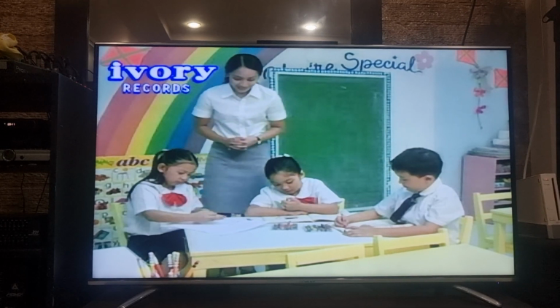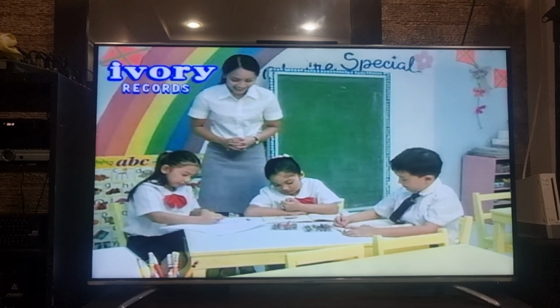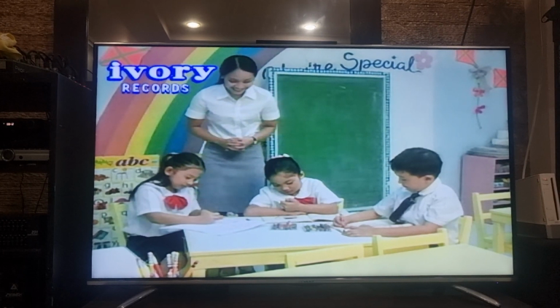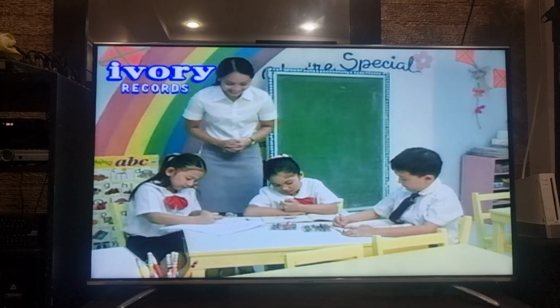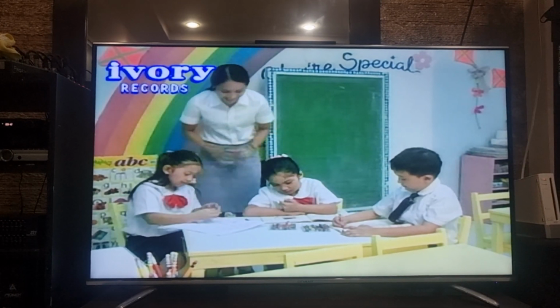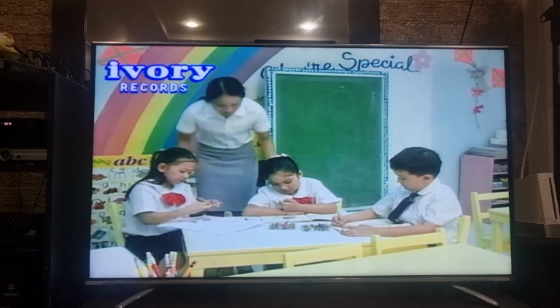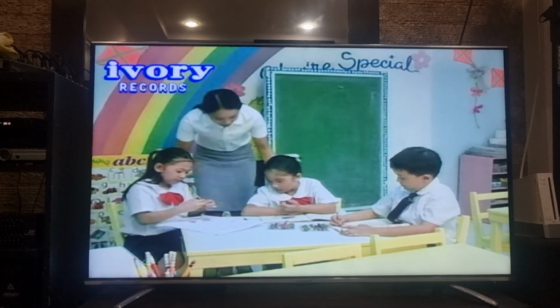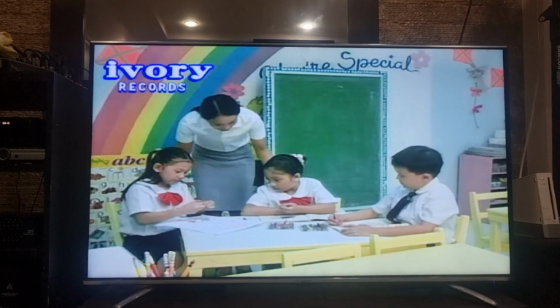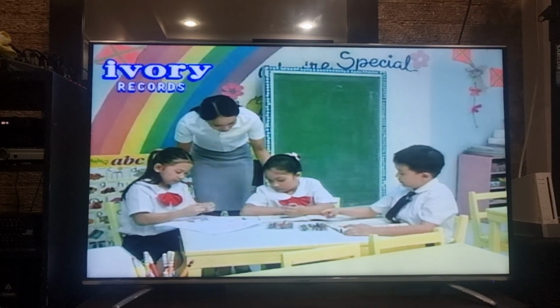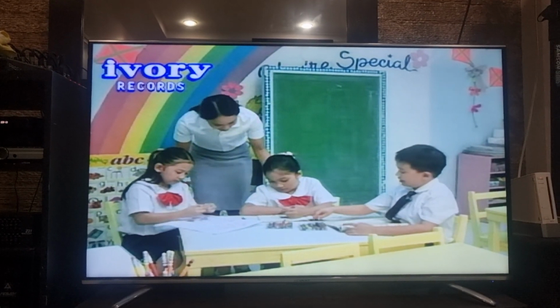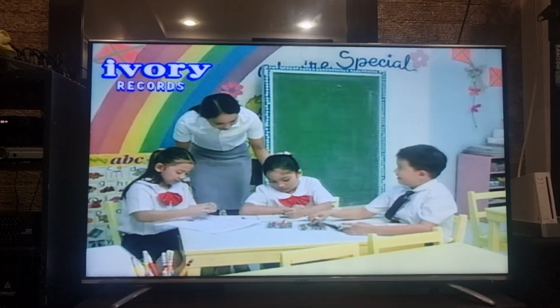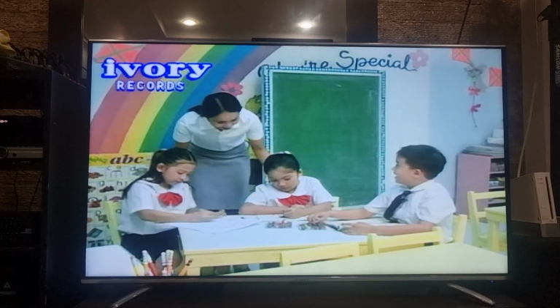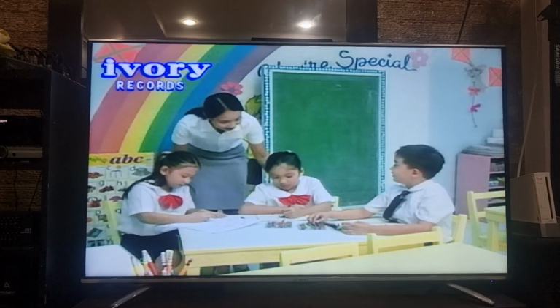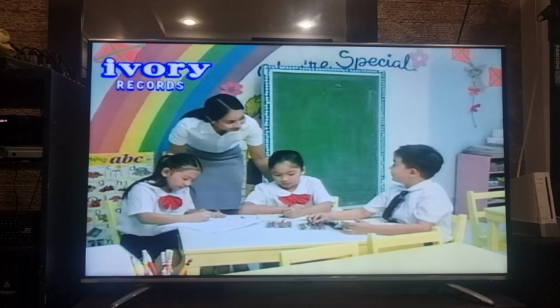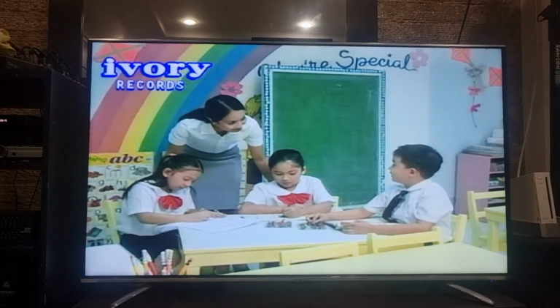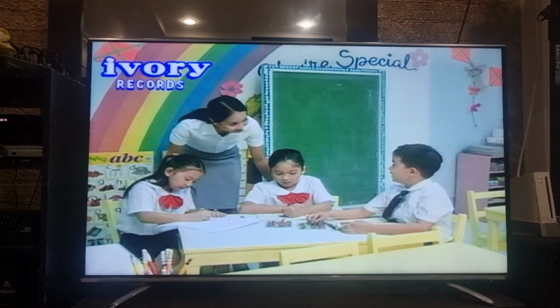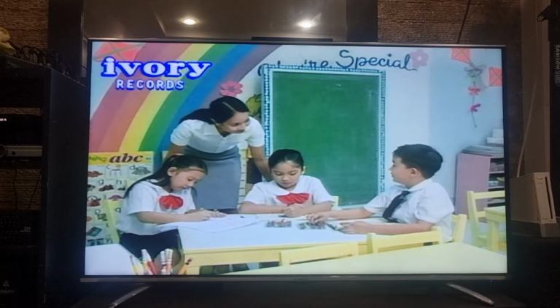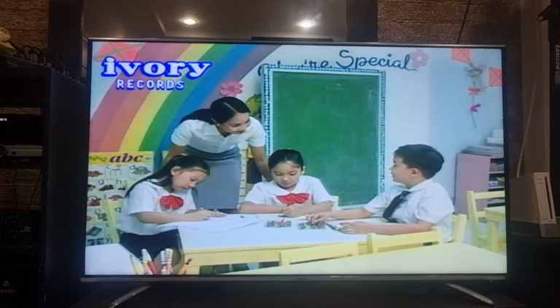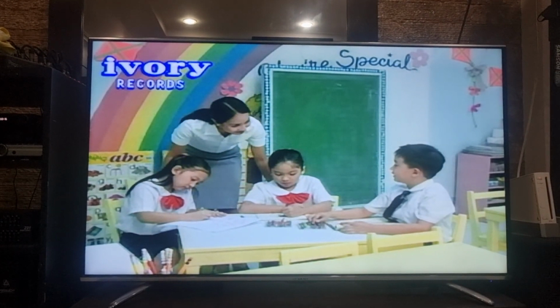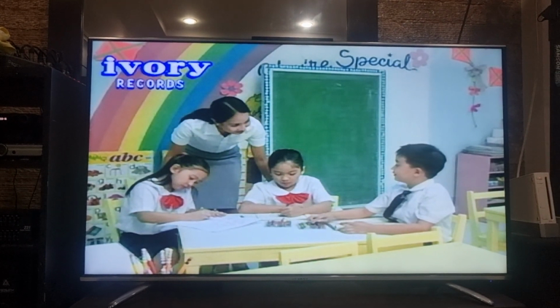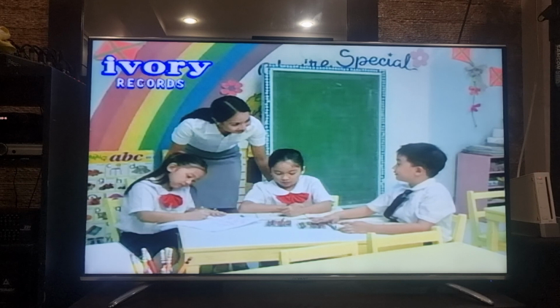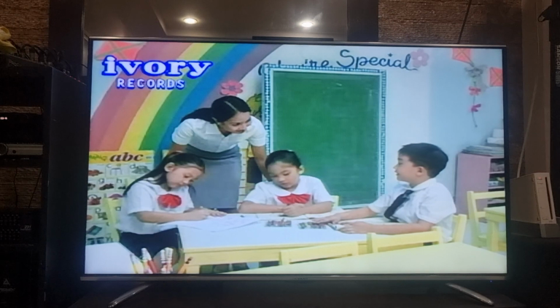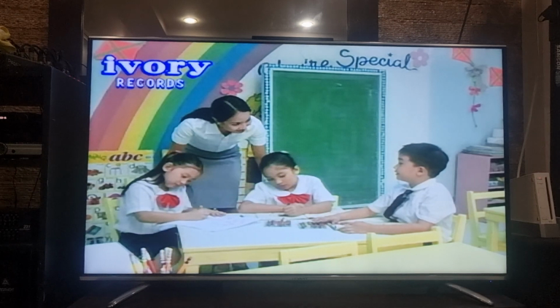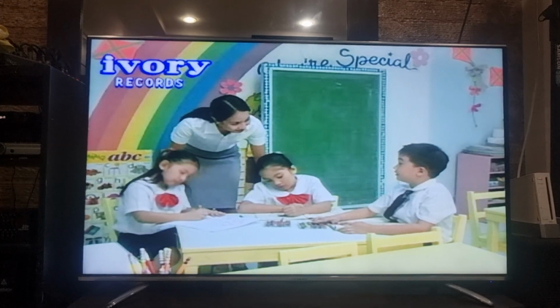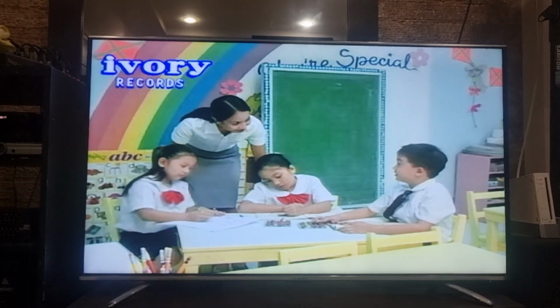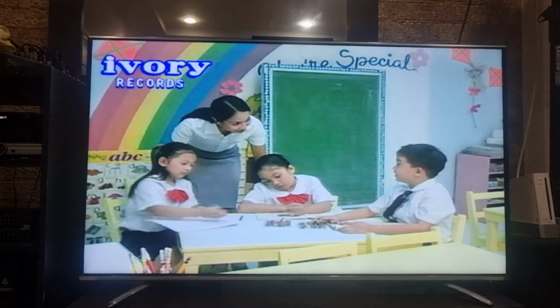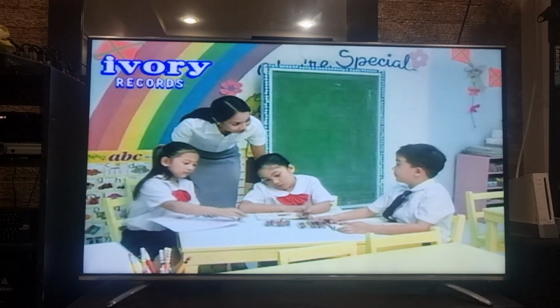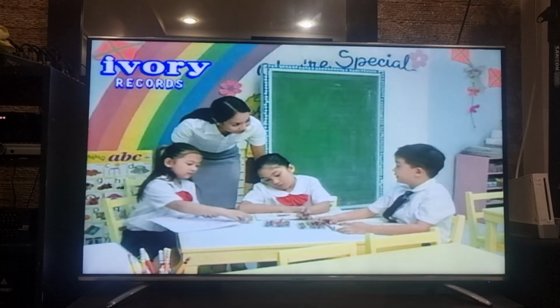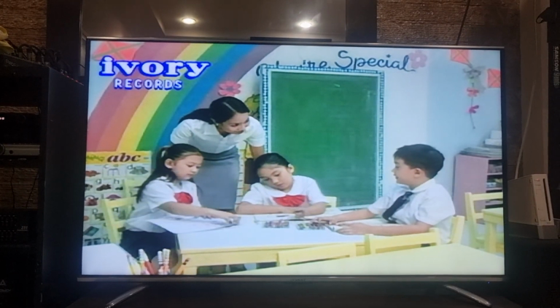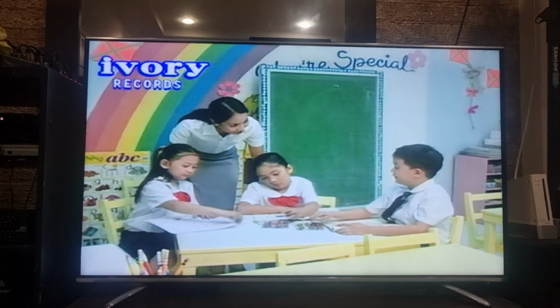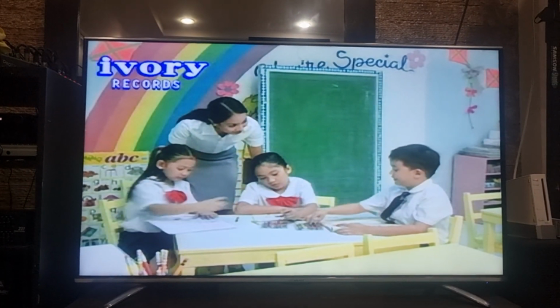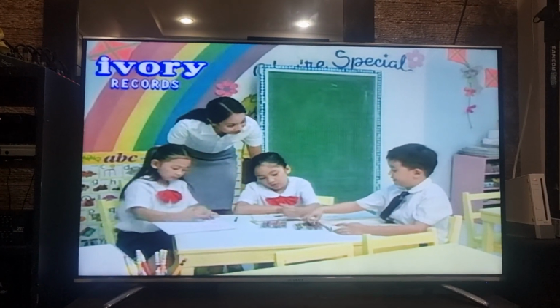Hi, kids. What are you doing? Hi, Teacher Jen. We're trying to see who gets to color the number 7 first.